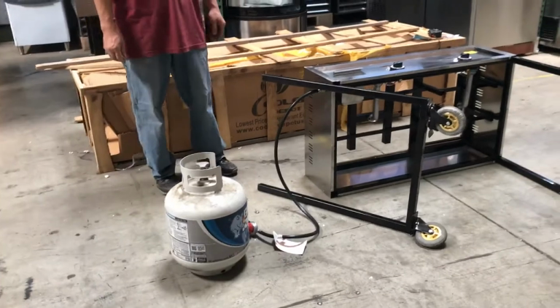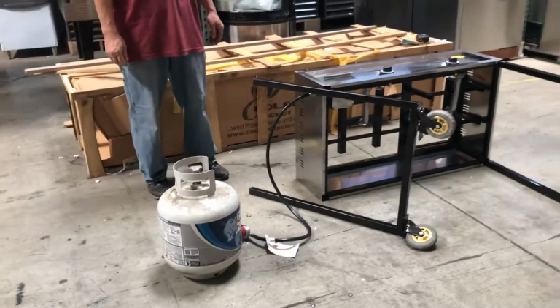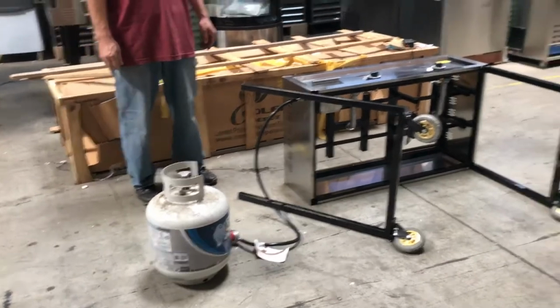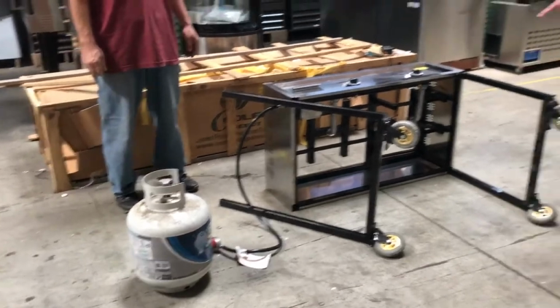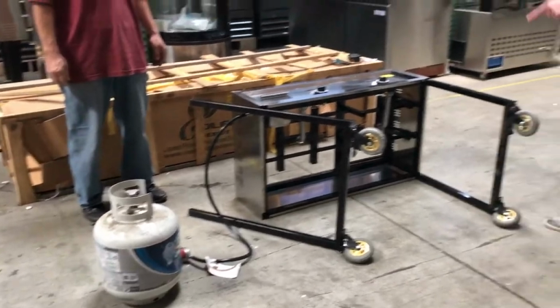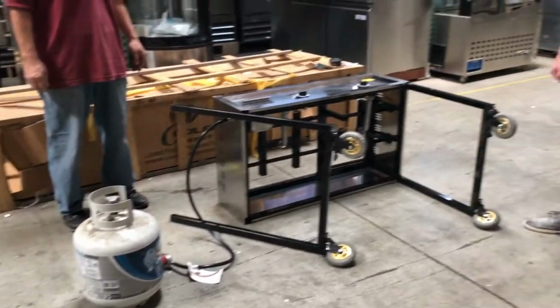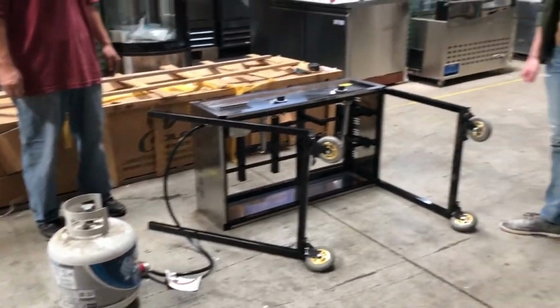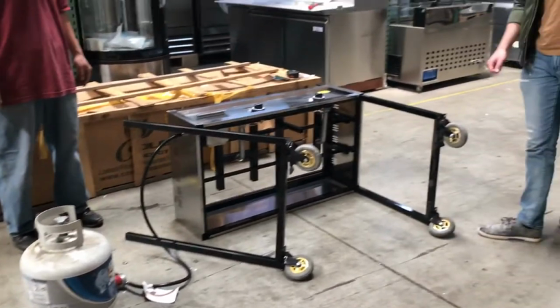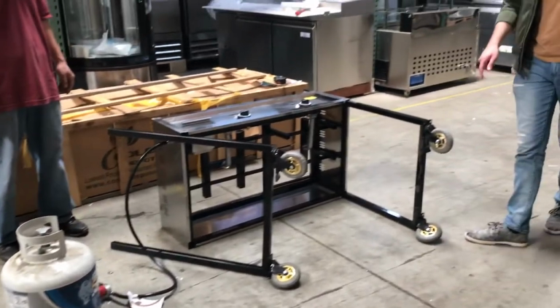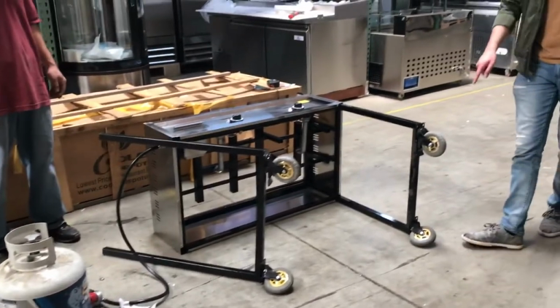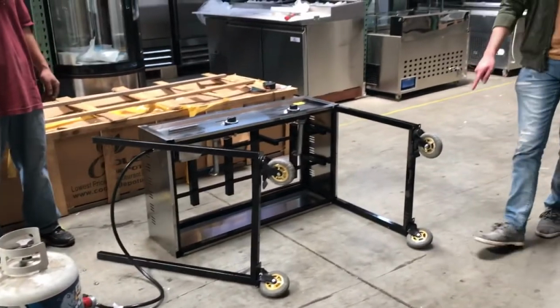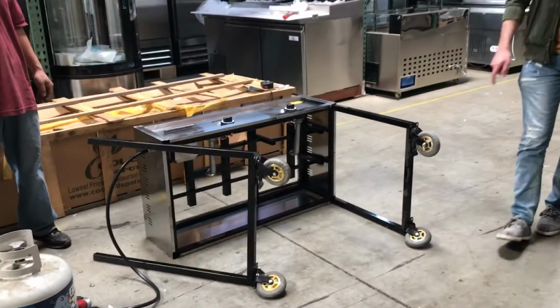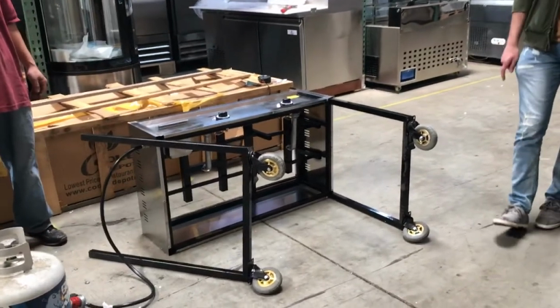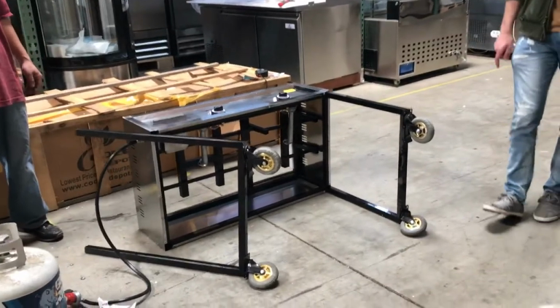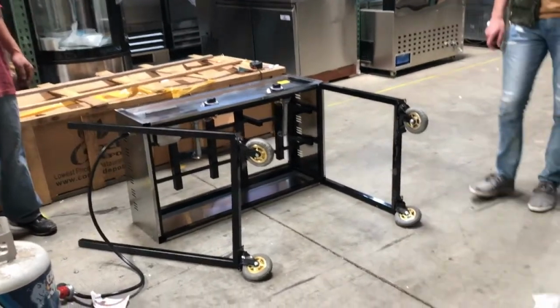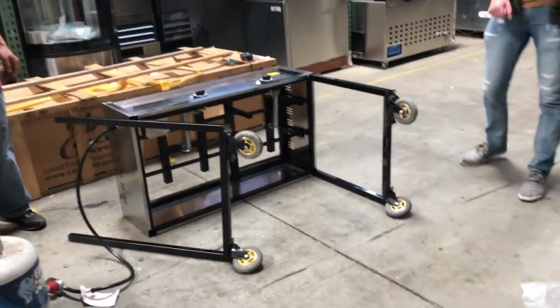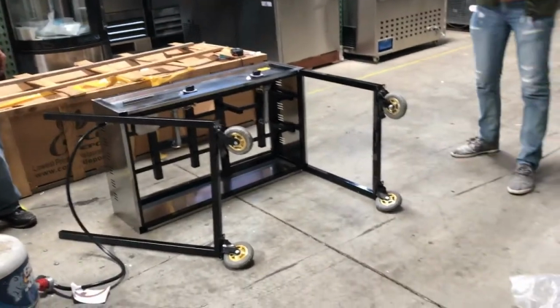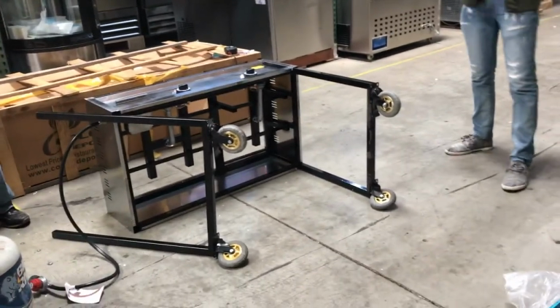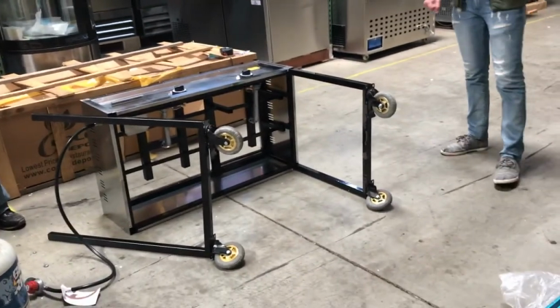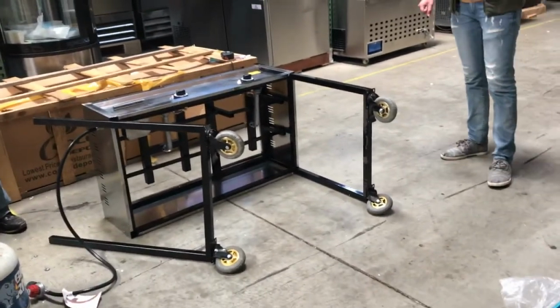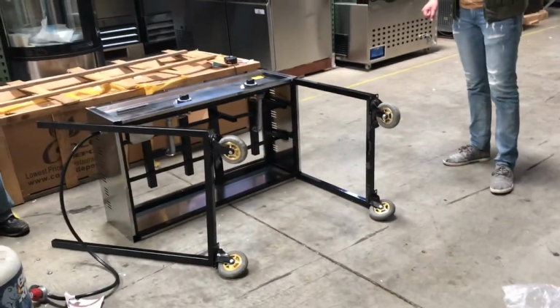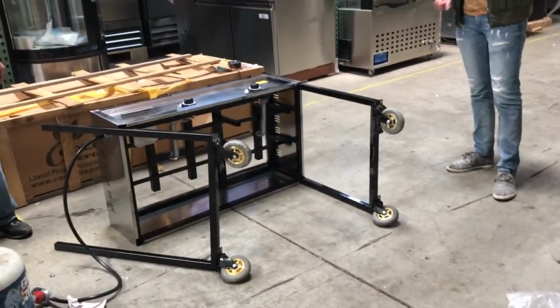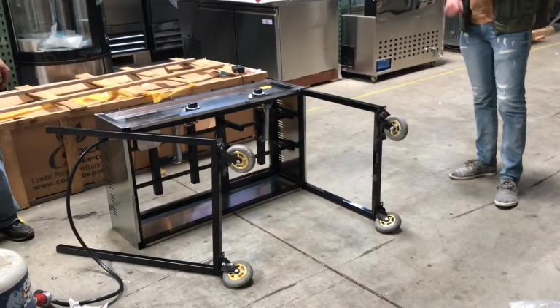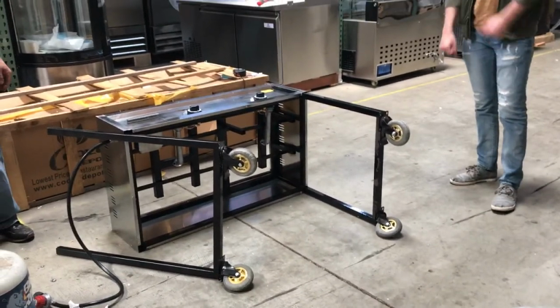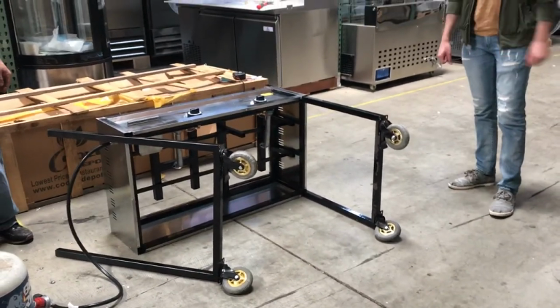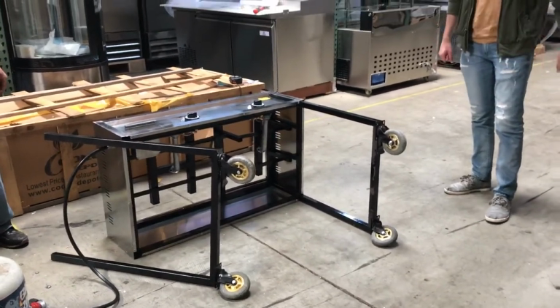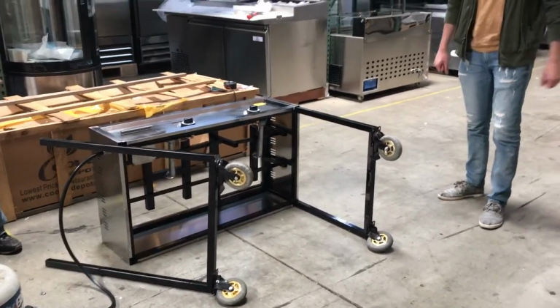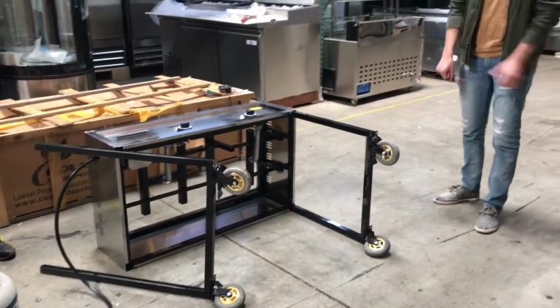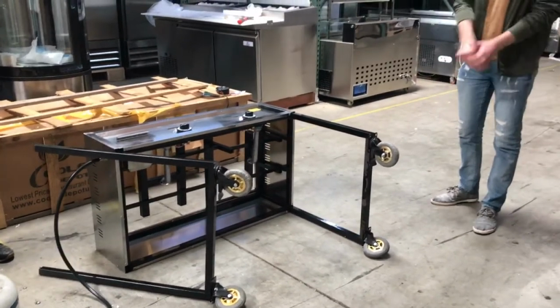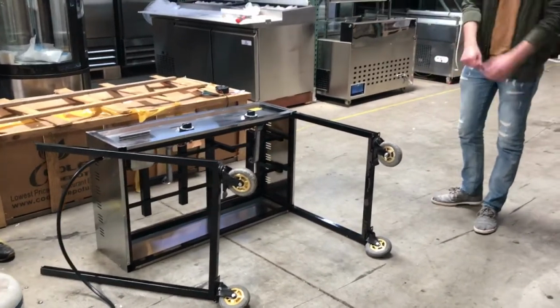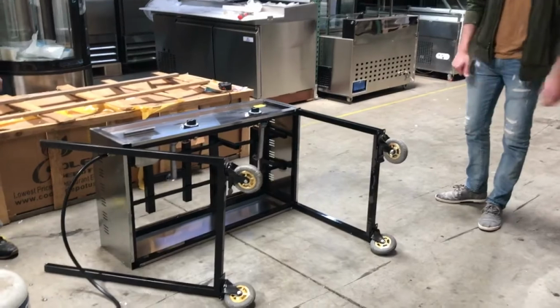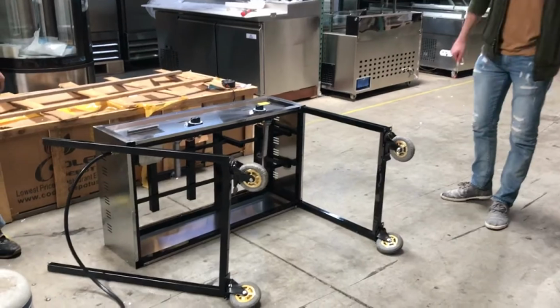This unit also comes with wheel casters on the bottom, as you can see, so you can easily move it around.